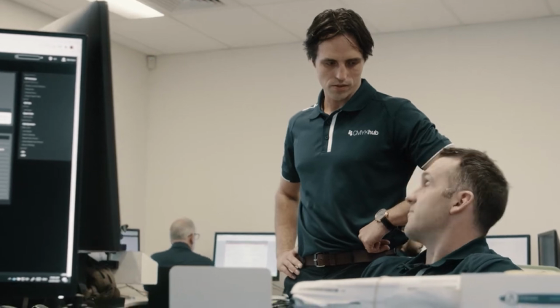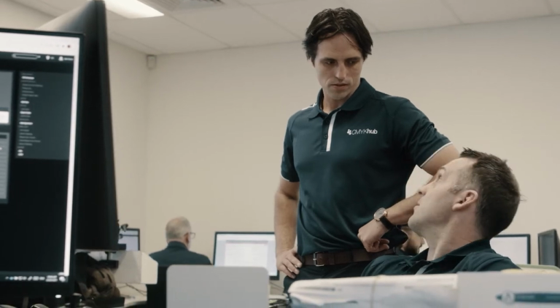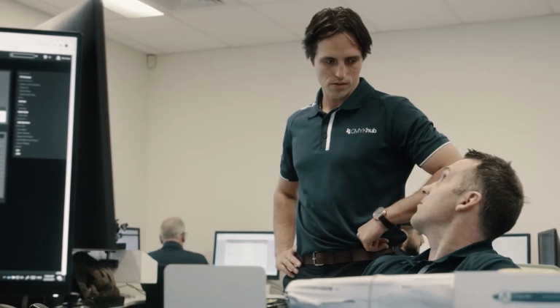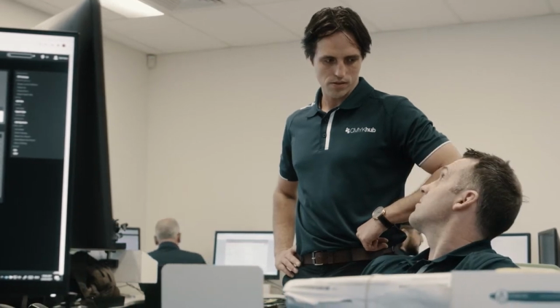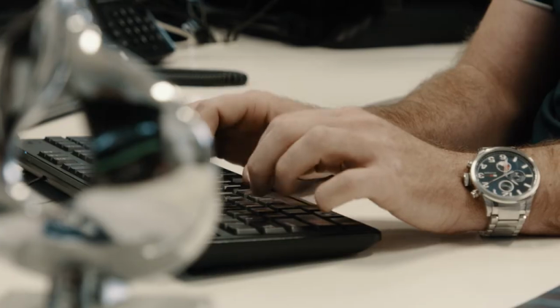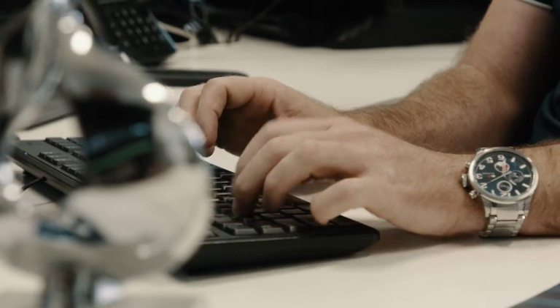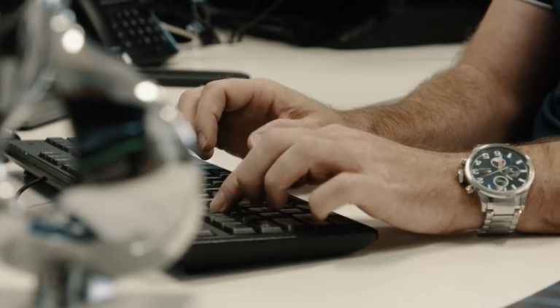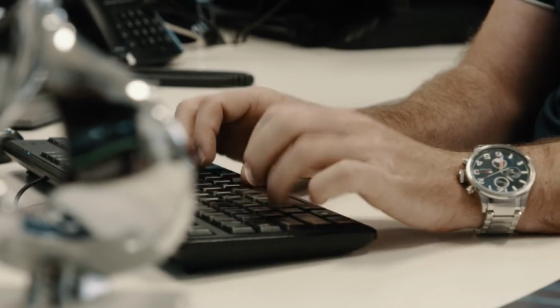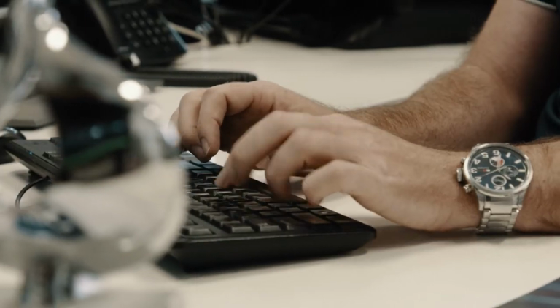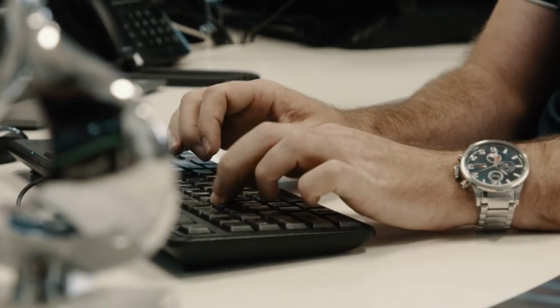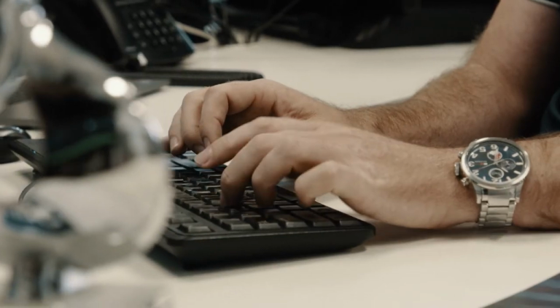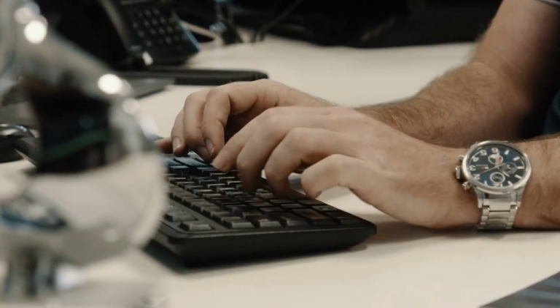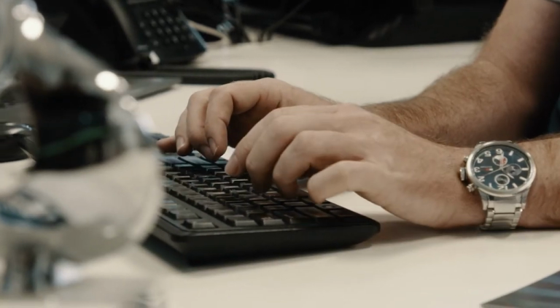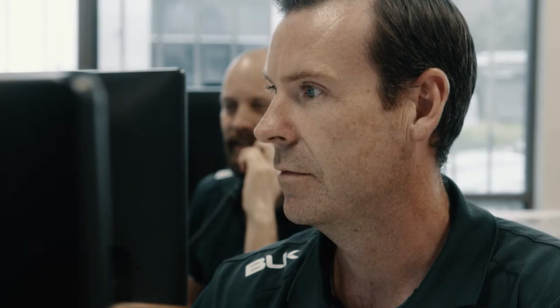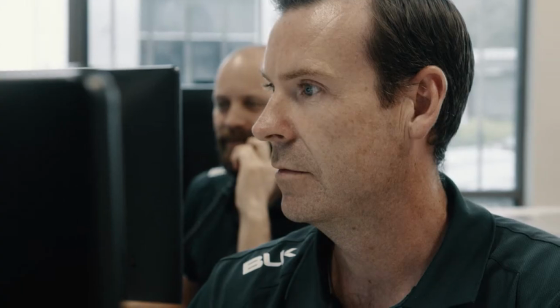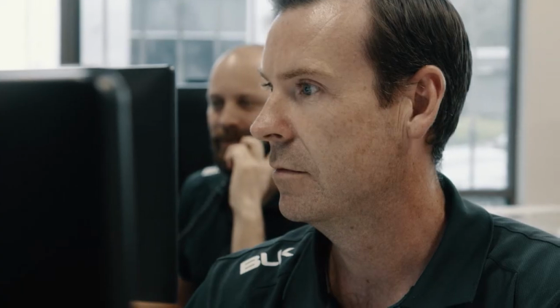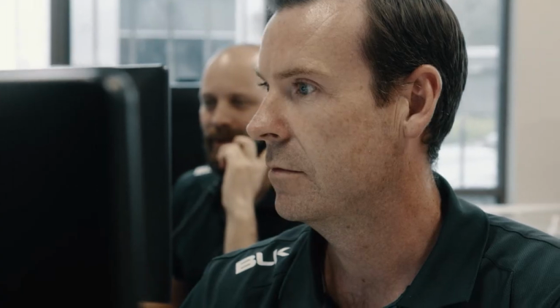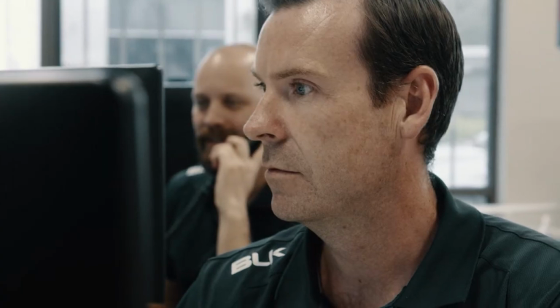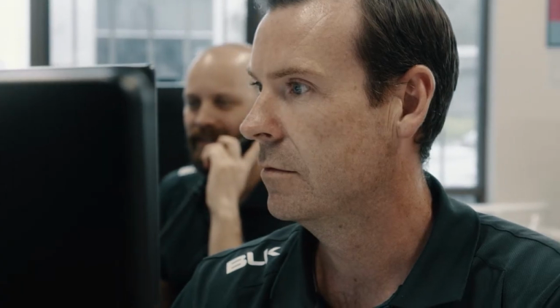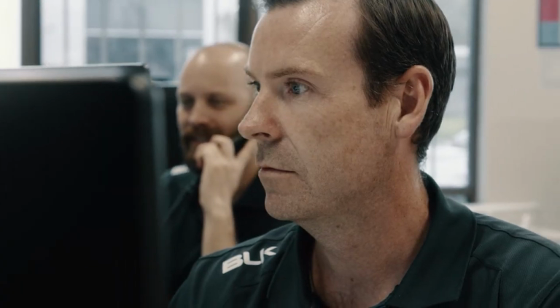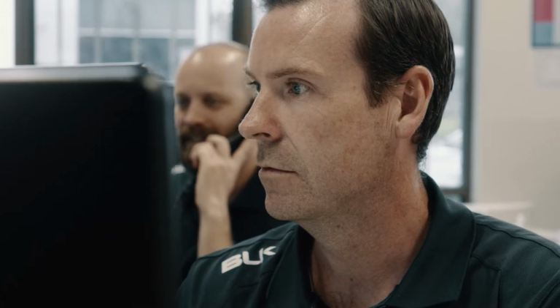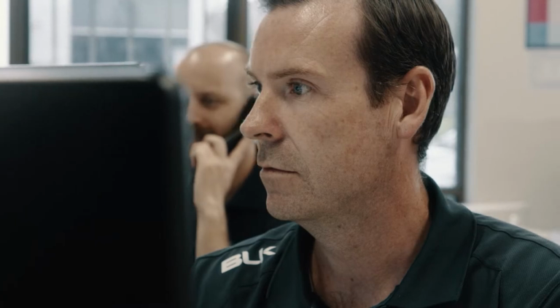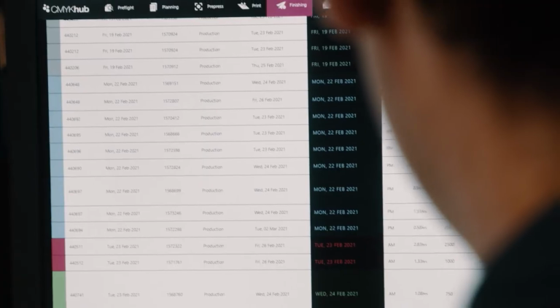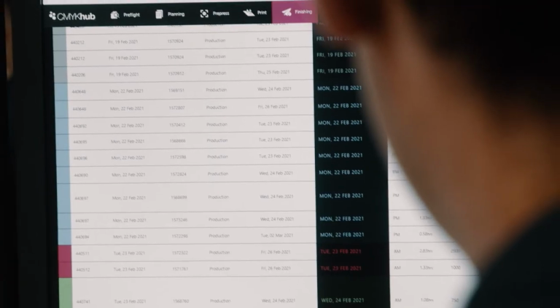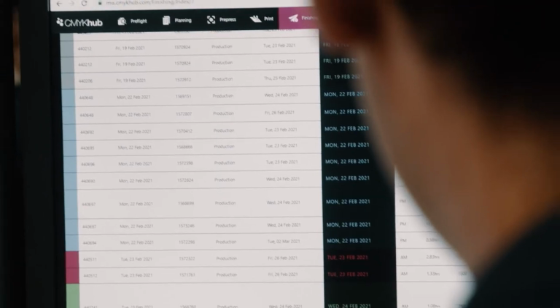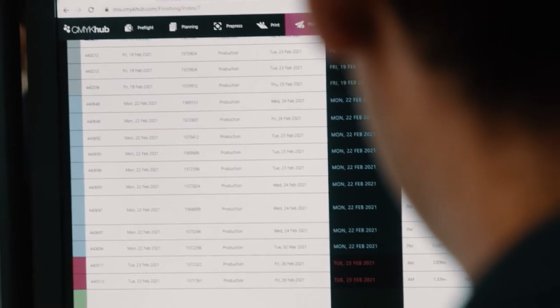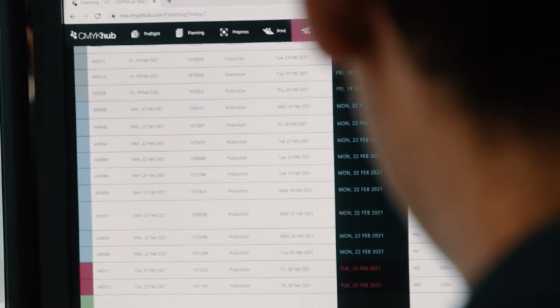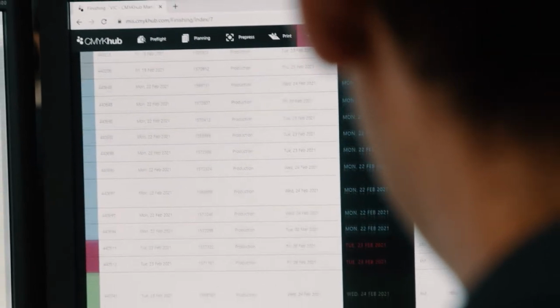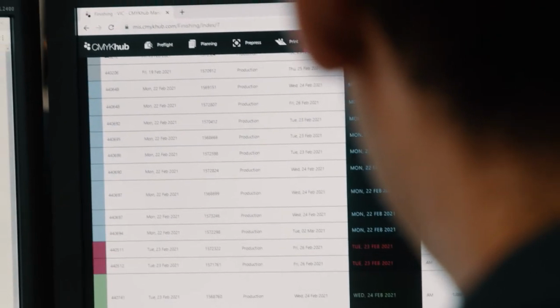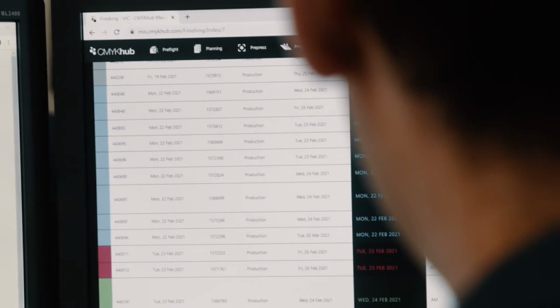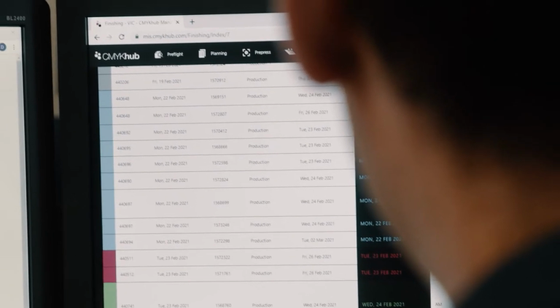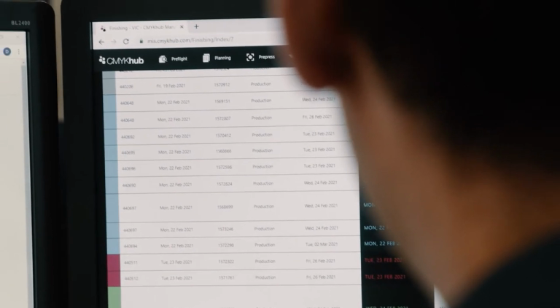Most printers would find this. So it's very important that we invest in the technology that allows us to be ahead of our customers' needs.